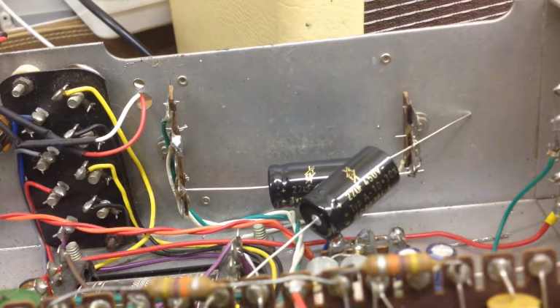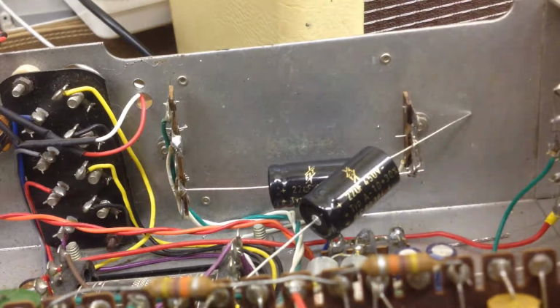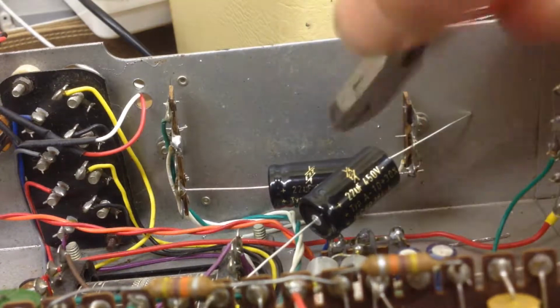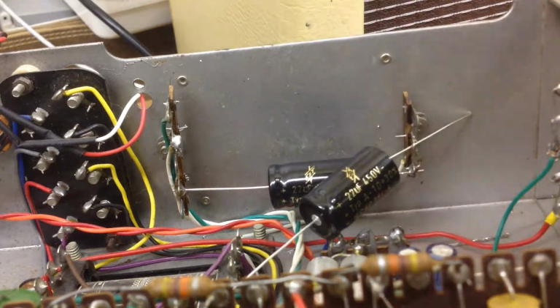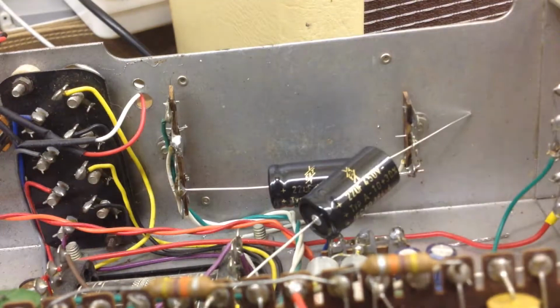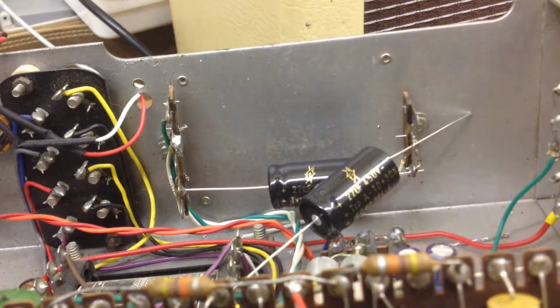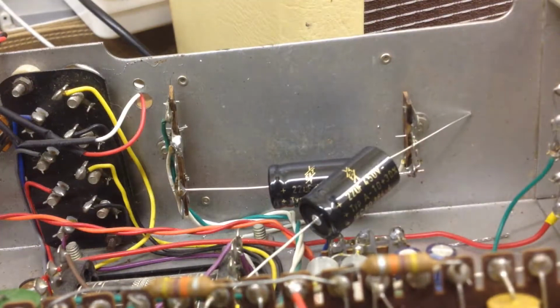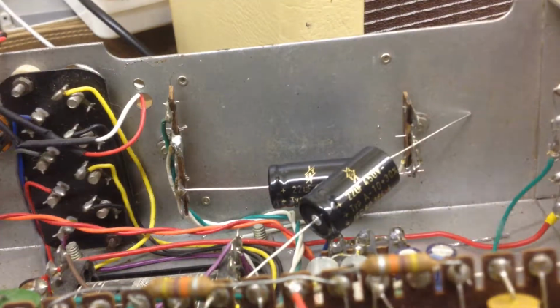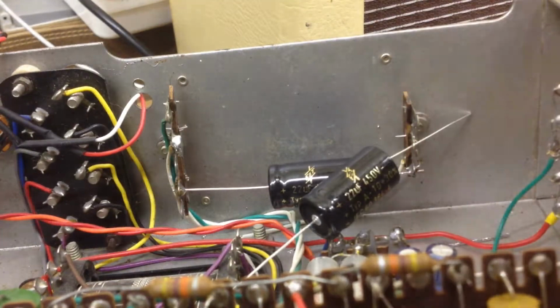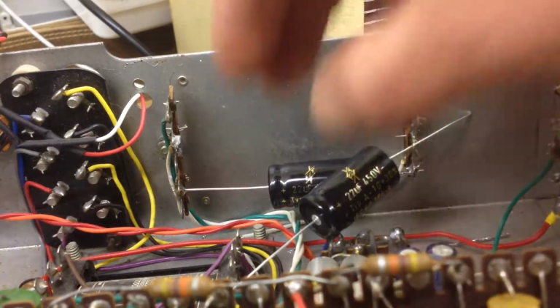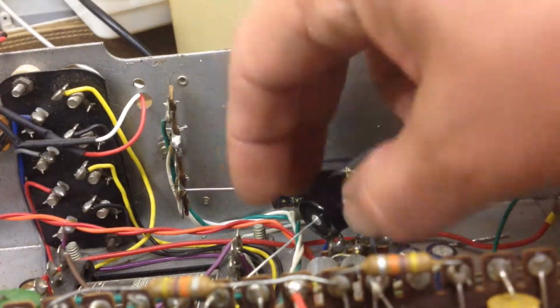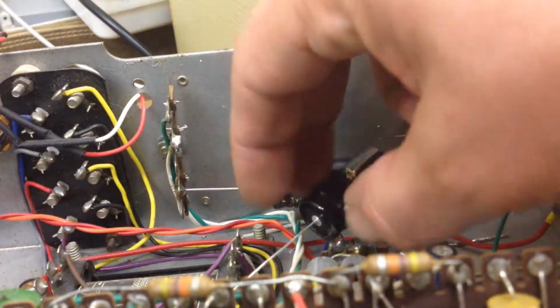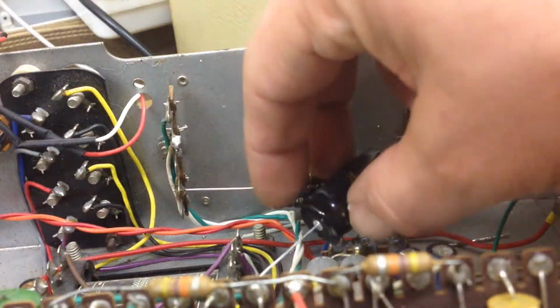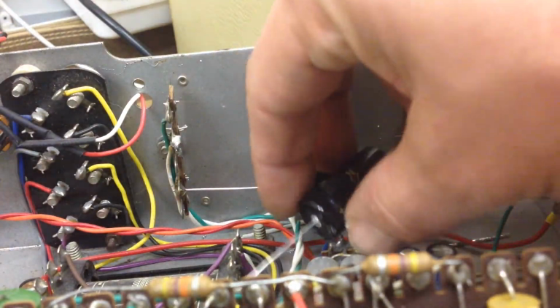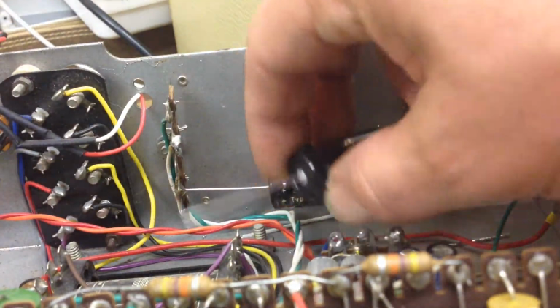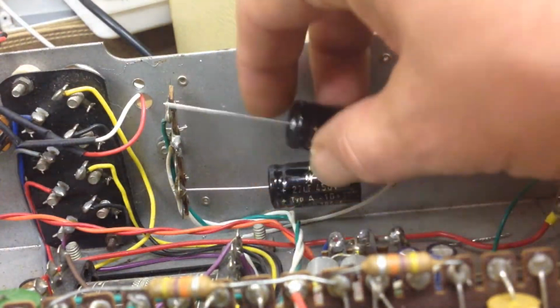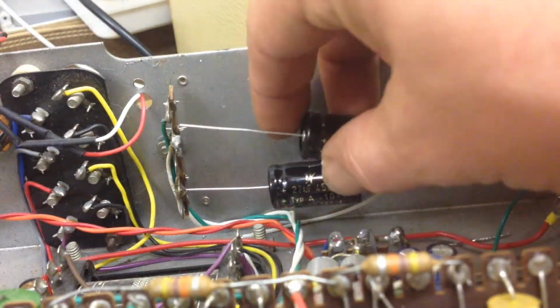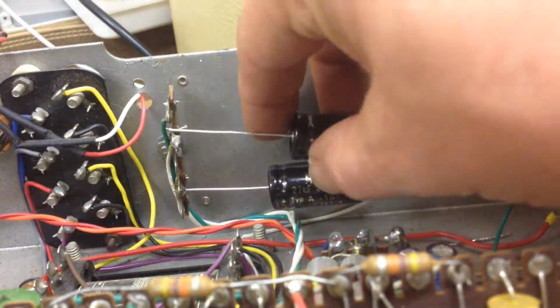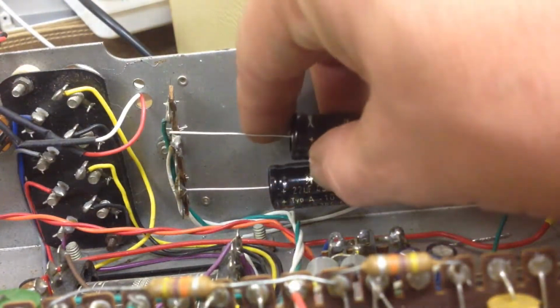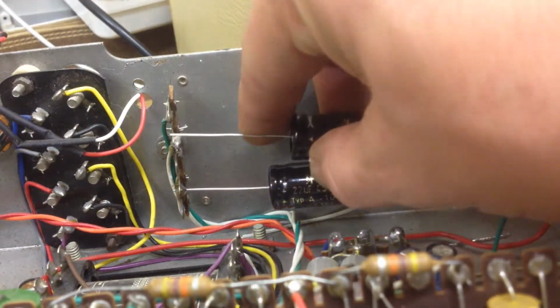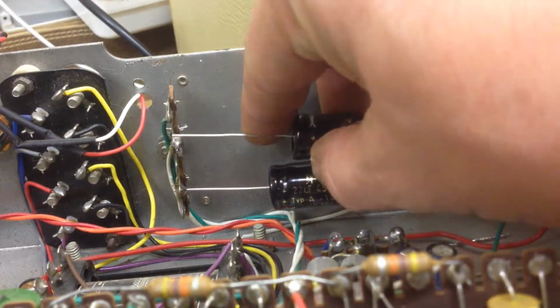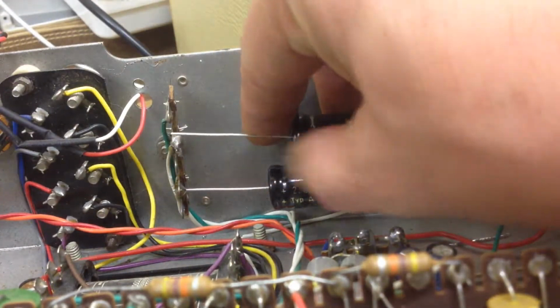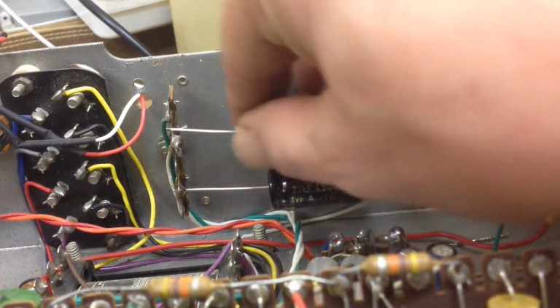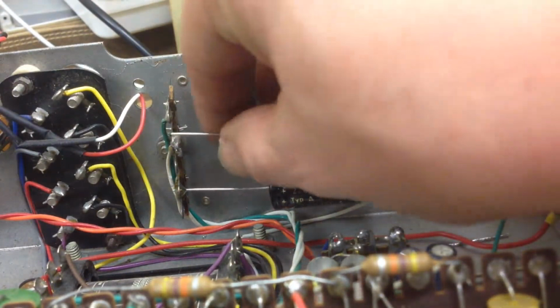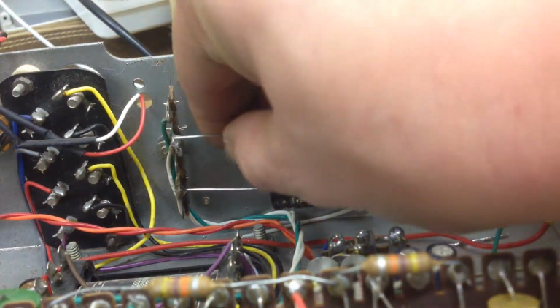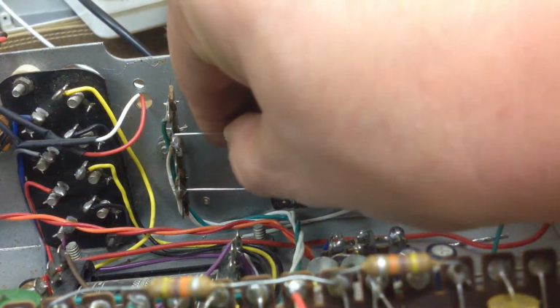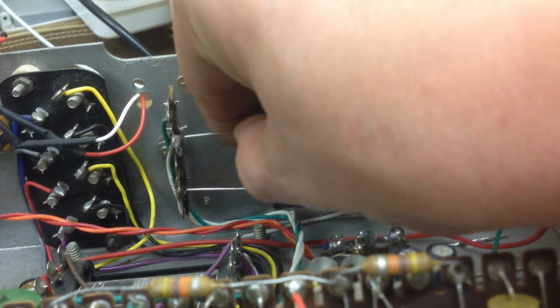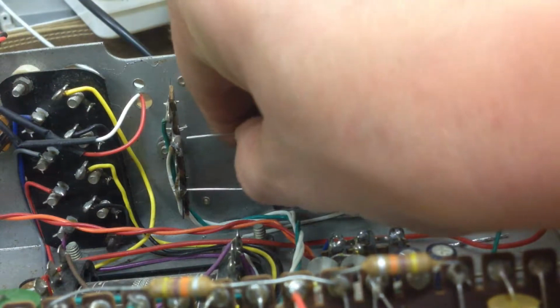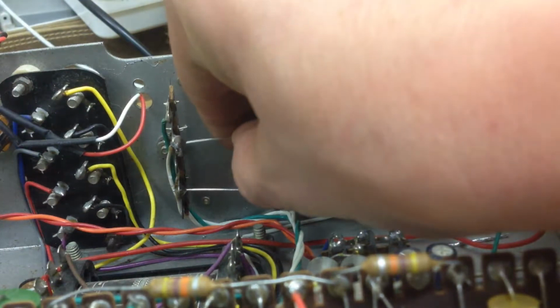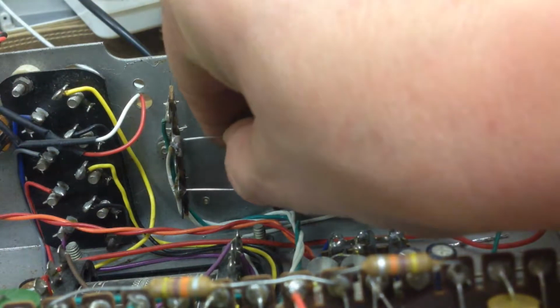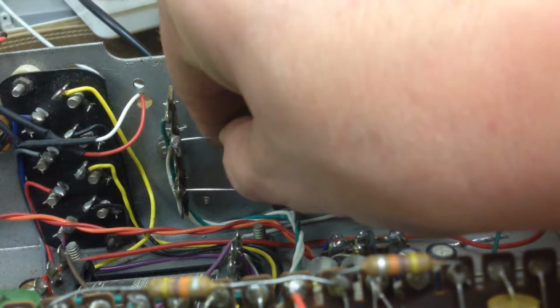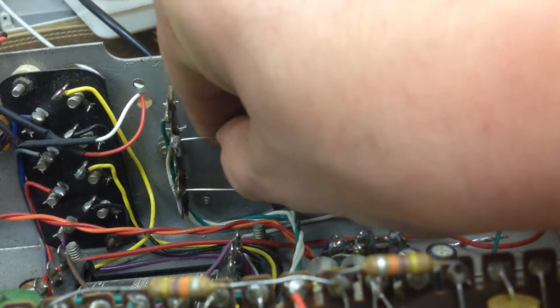I still have to solder that, but I was going to cut it a little shorter so I can thread it in easily.